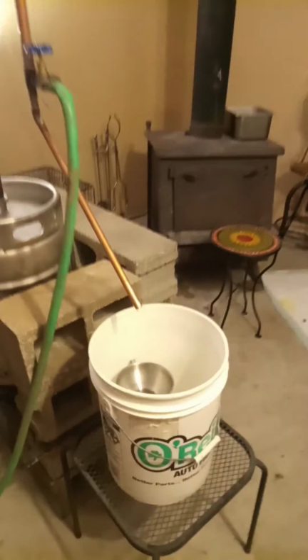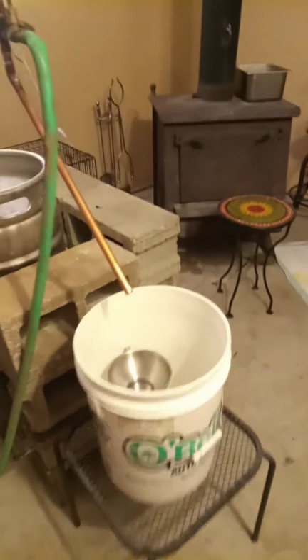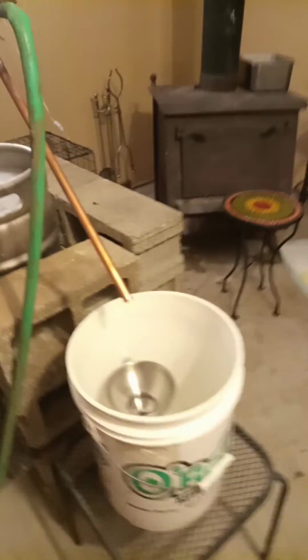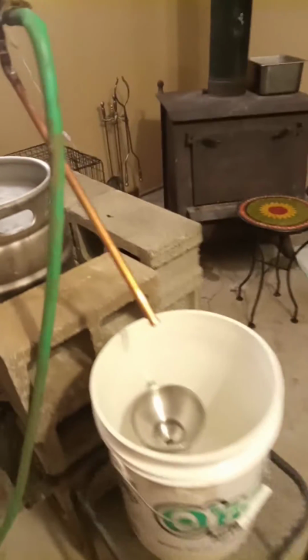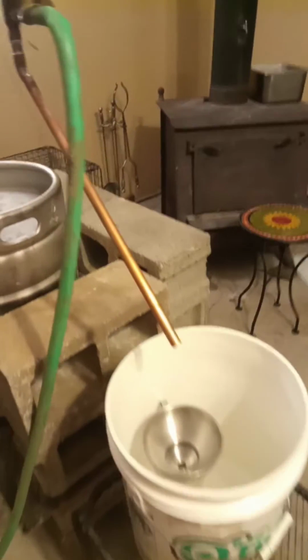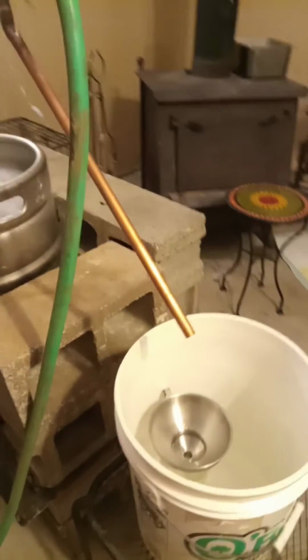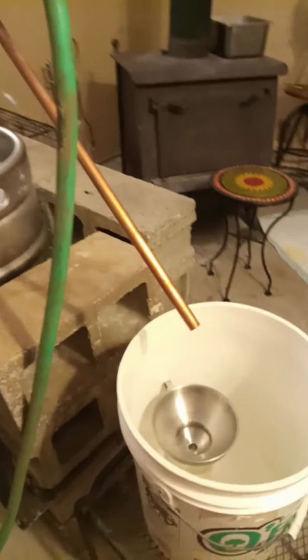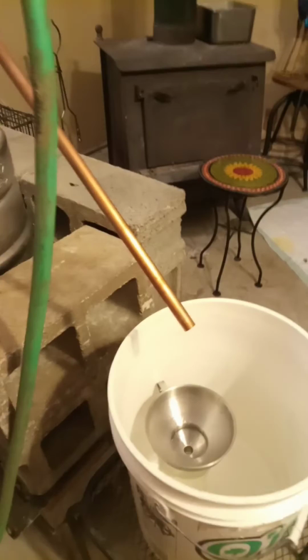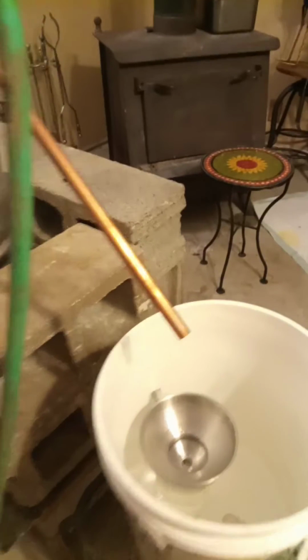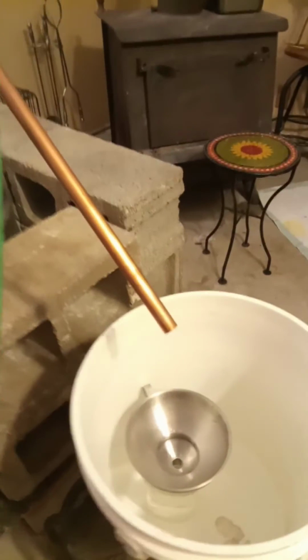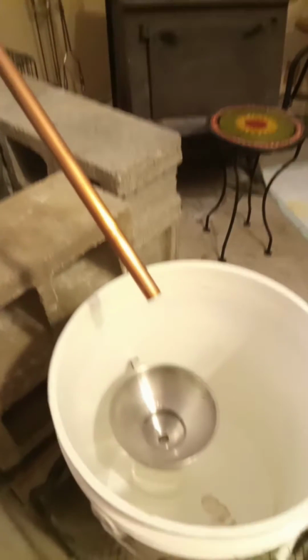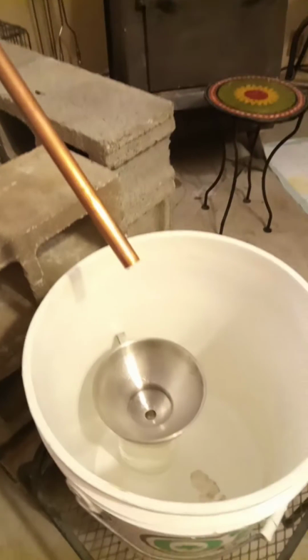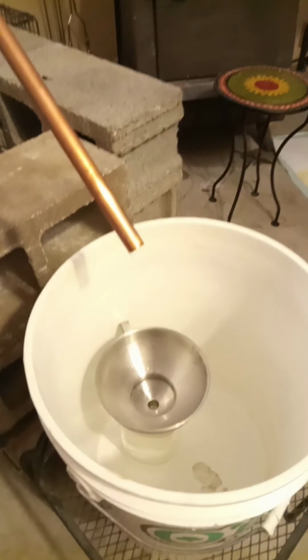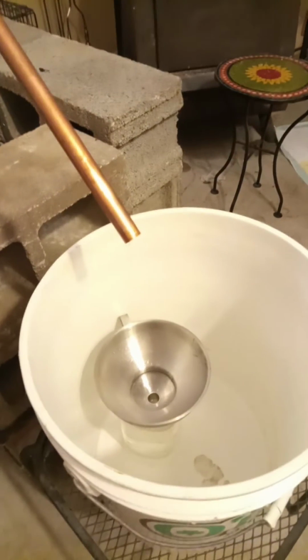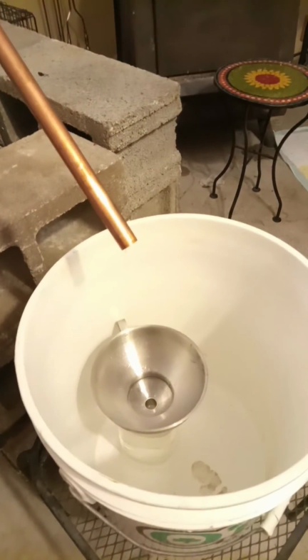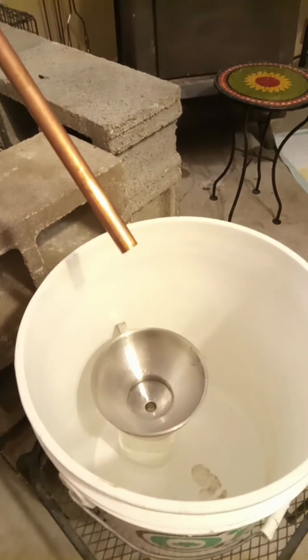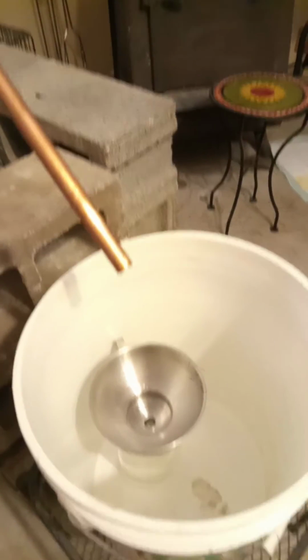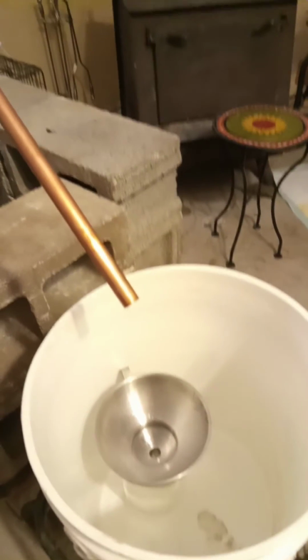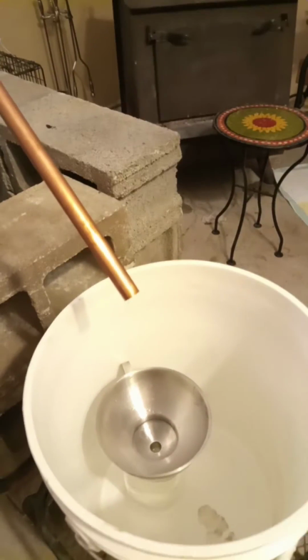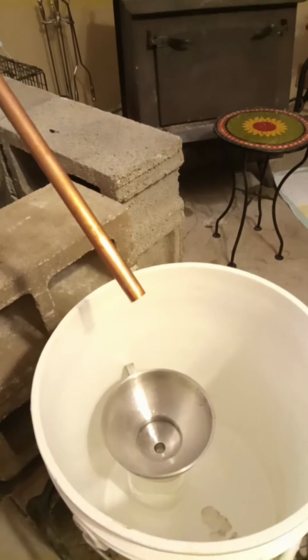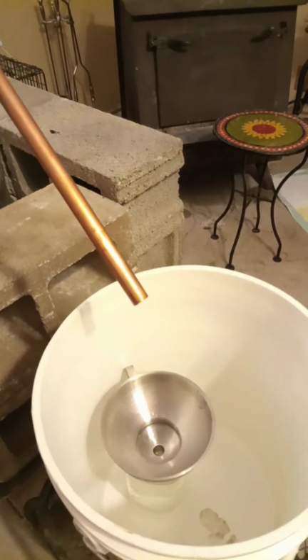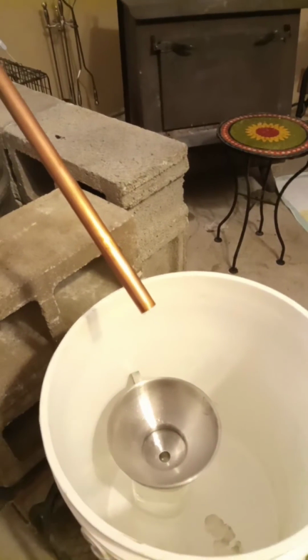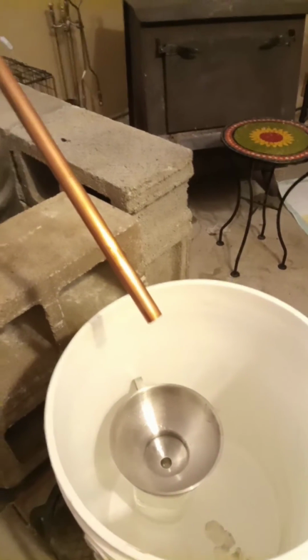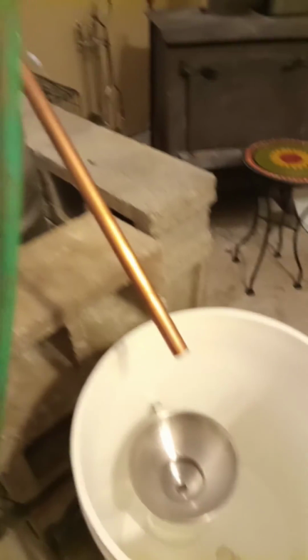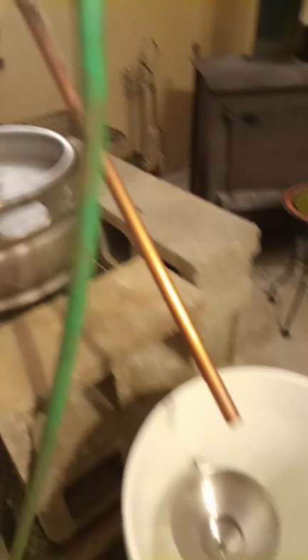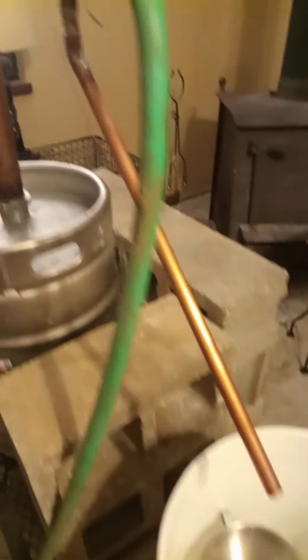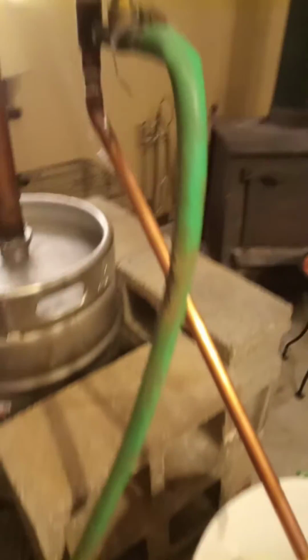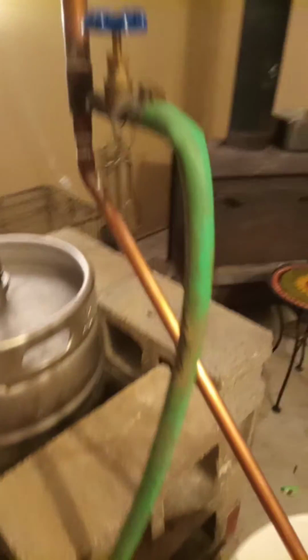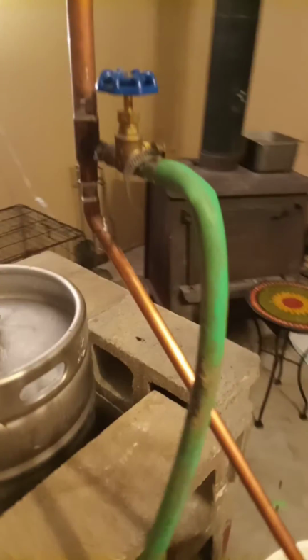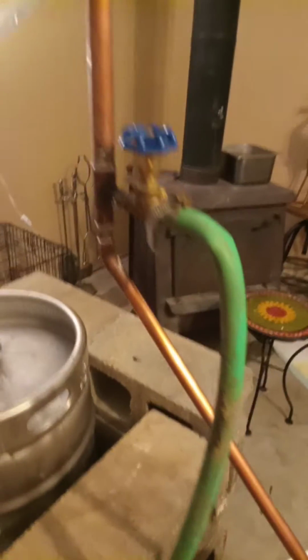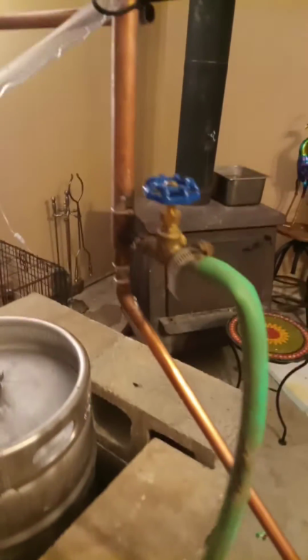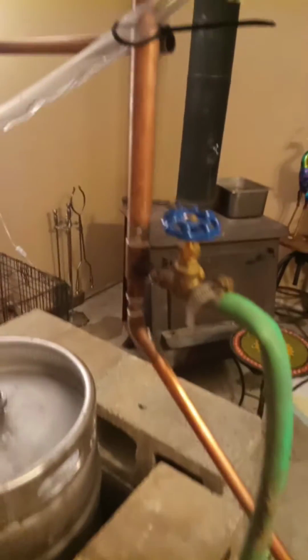This is real good peach shine. It tastes damn good. I mean it's the good stuff. It's the real deal.